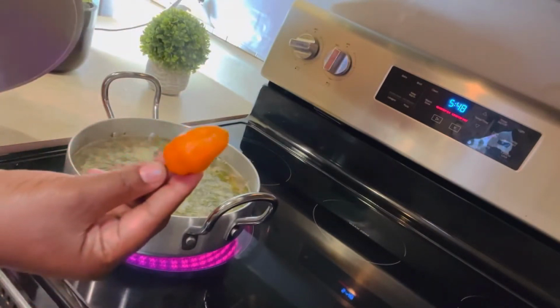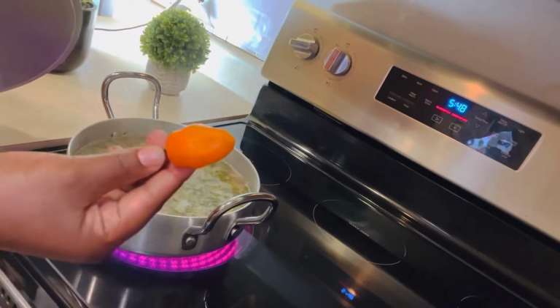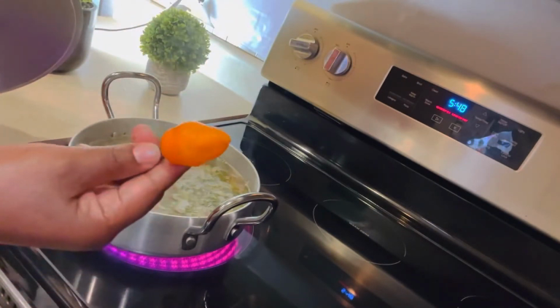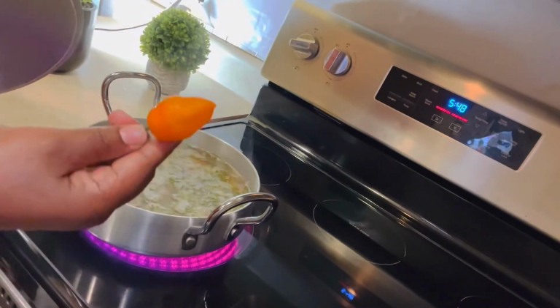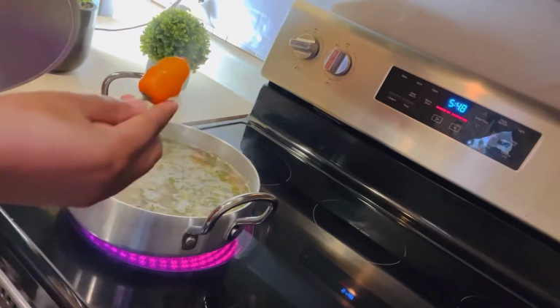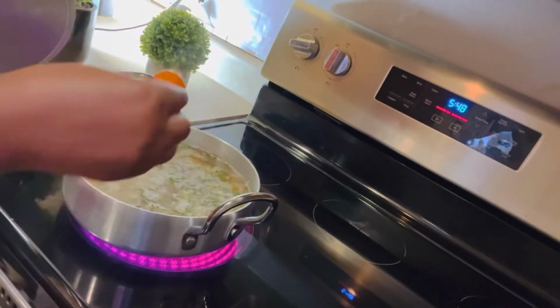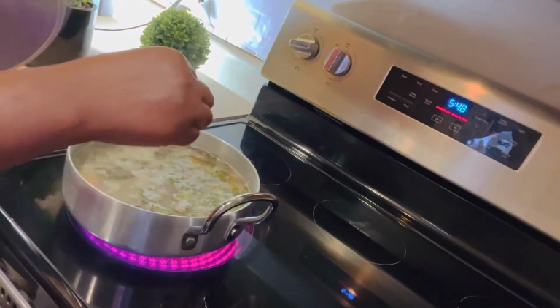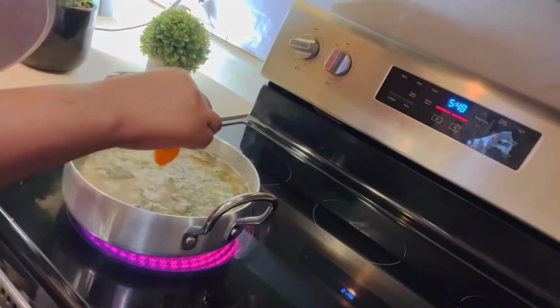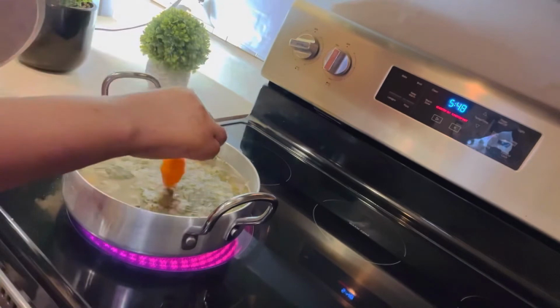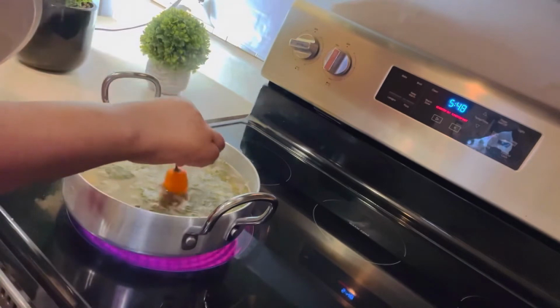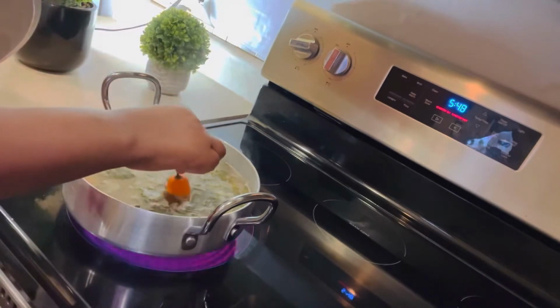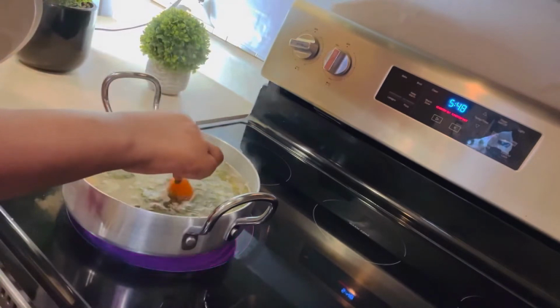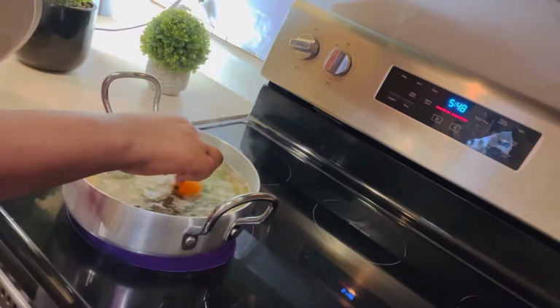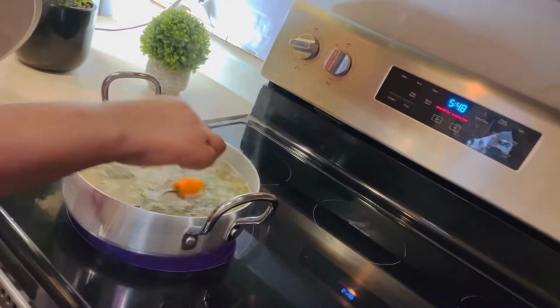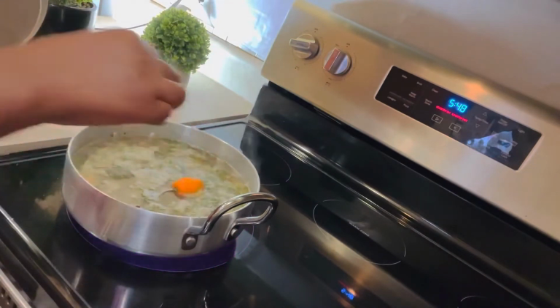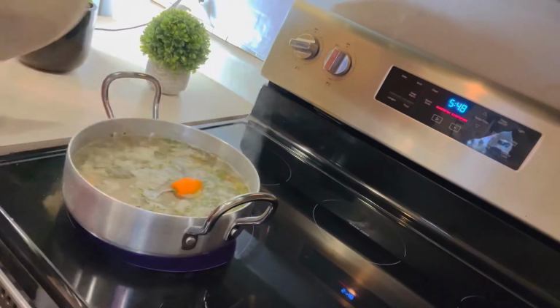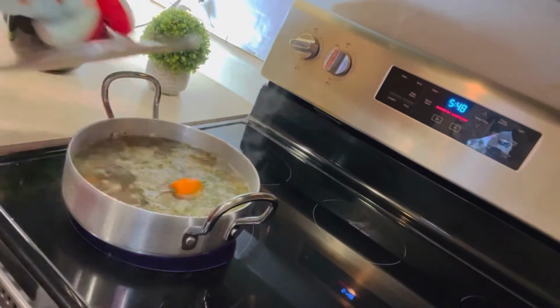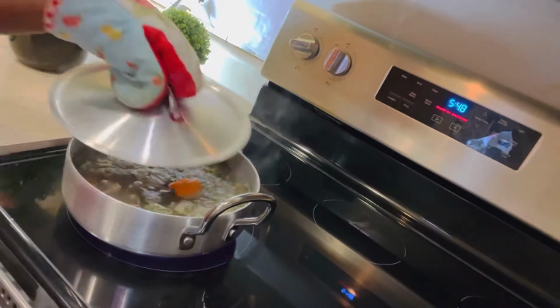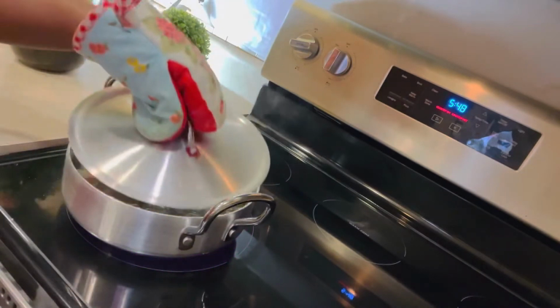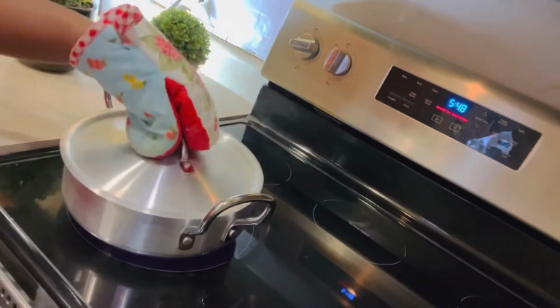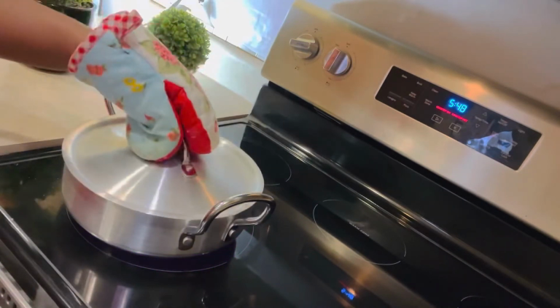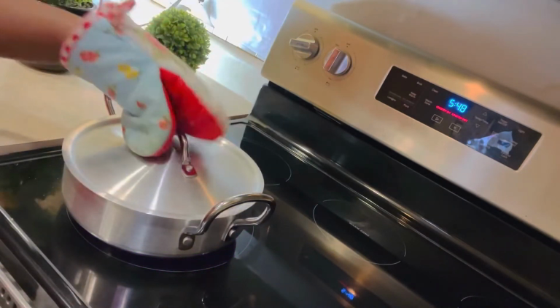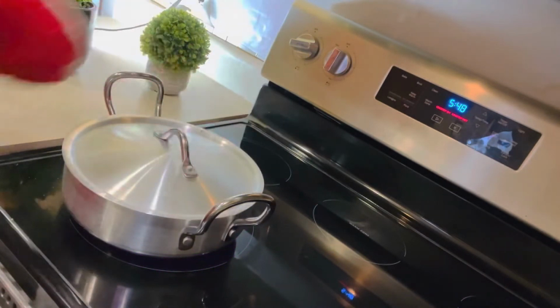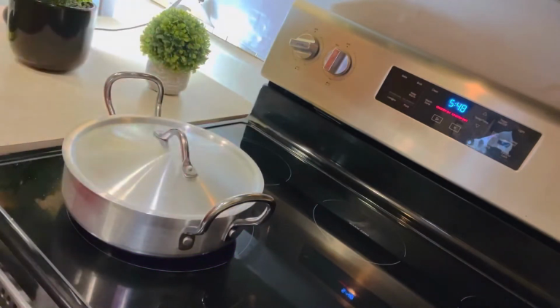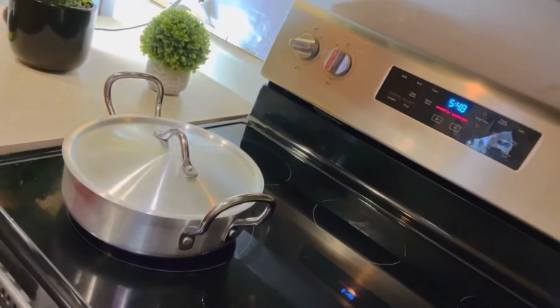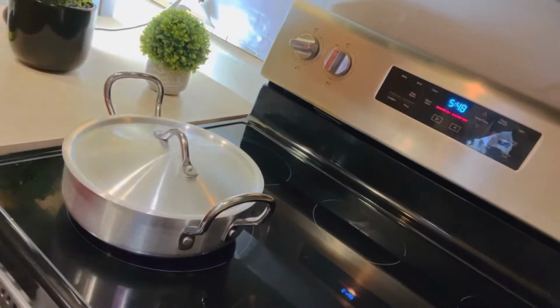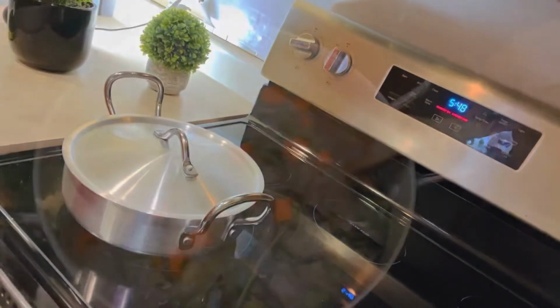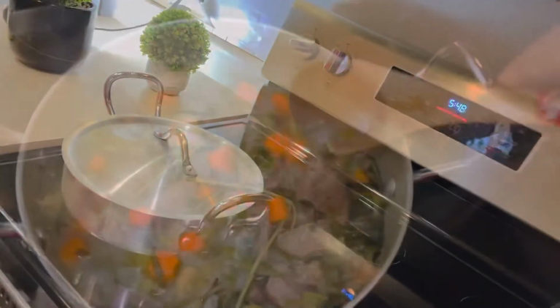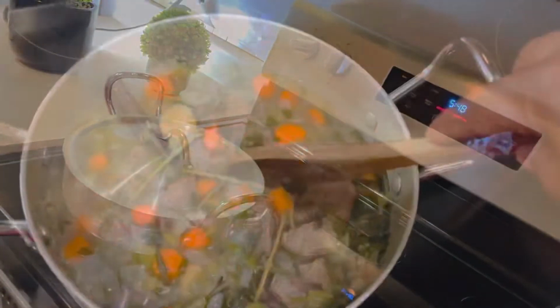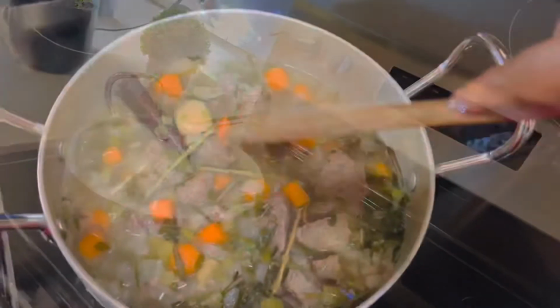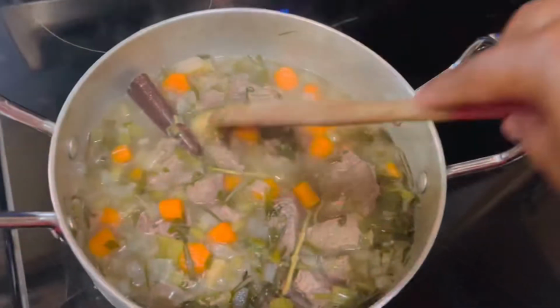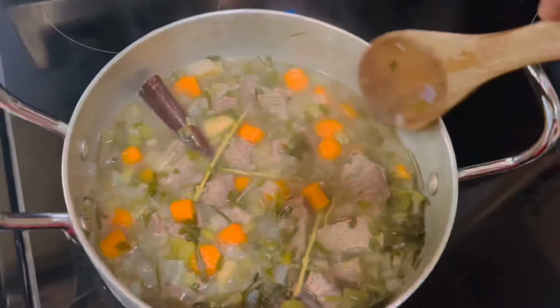This is my habanero pepper — that's my favorite pepper. It's orange, but you can use red or whatever color you like.